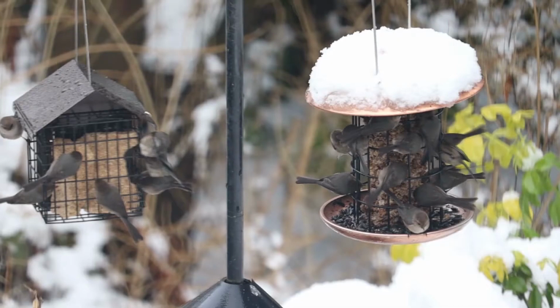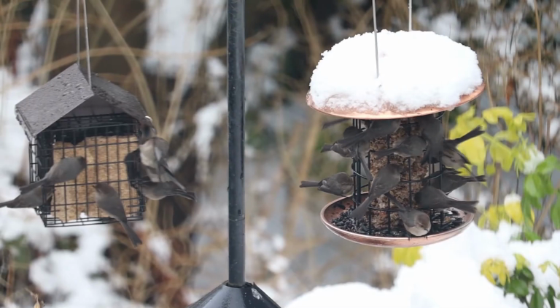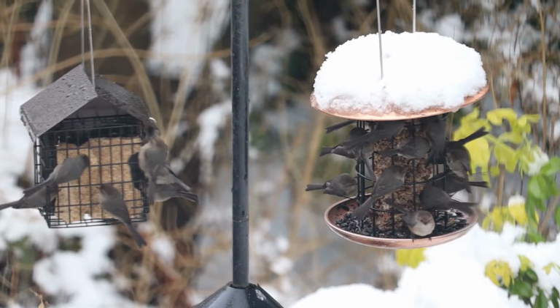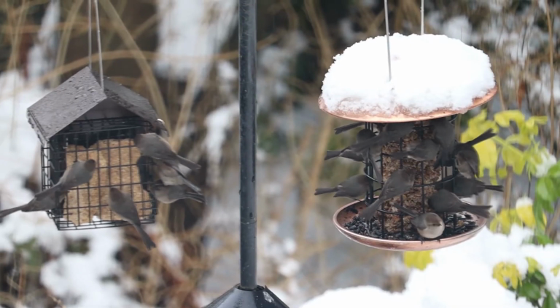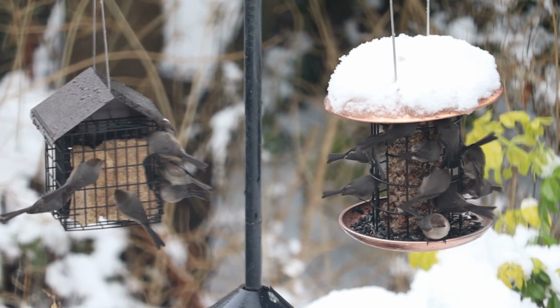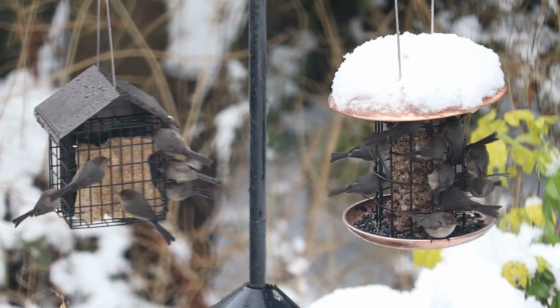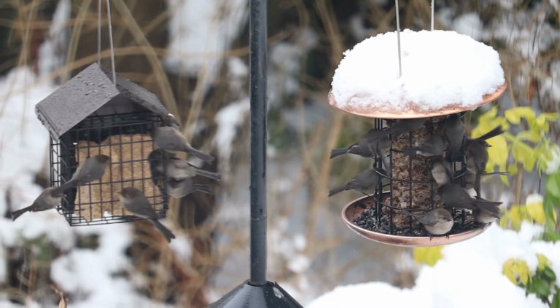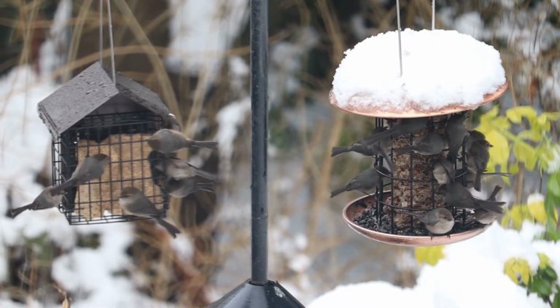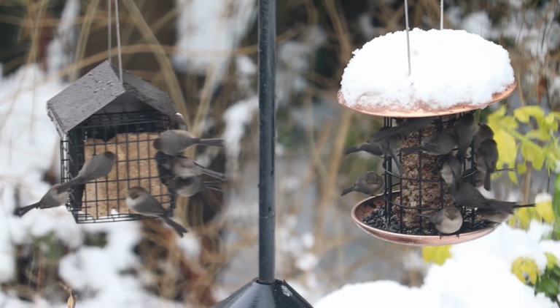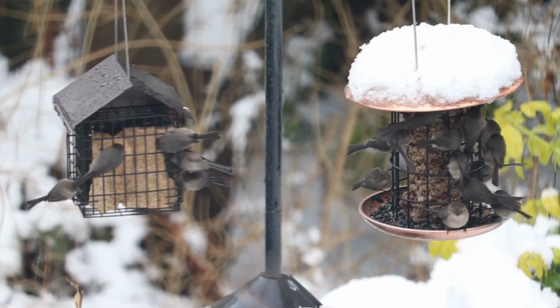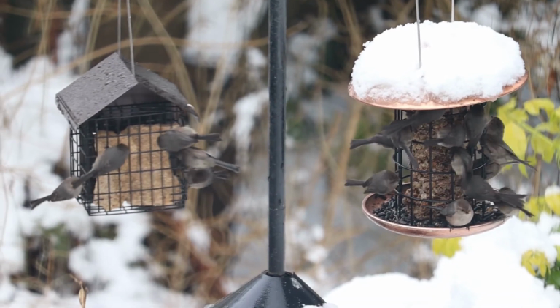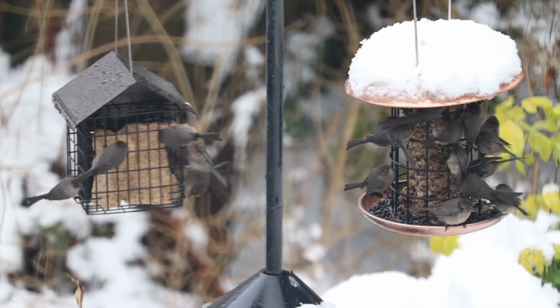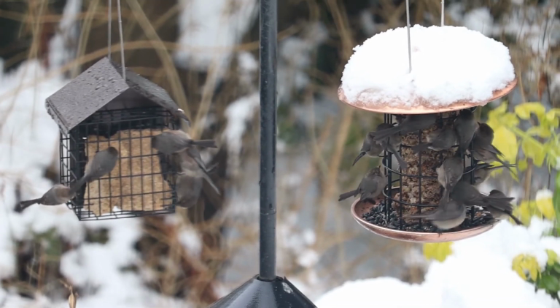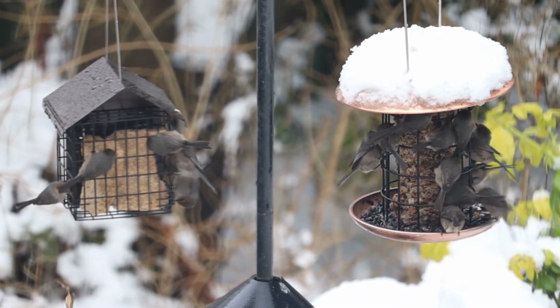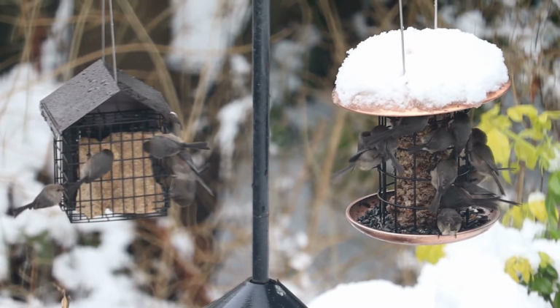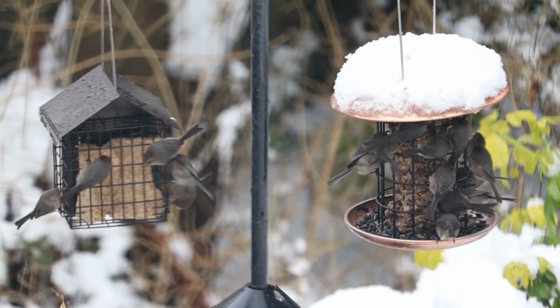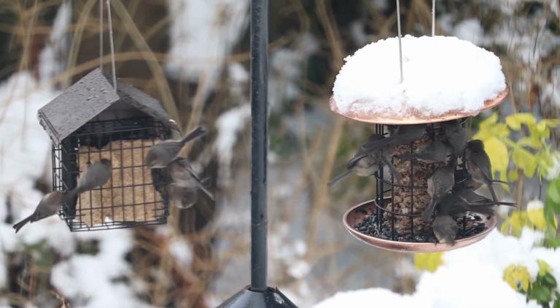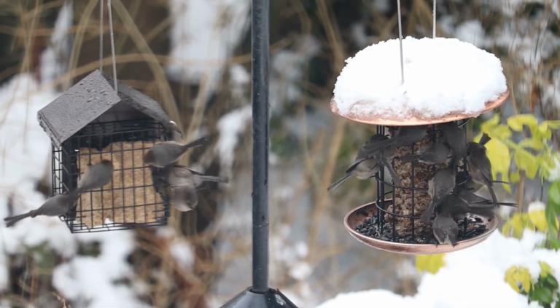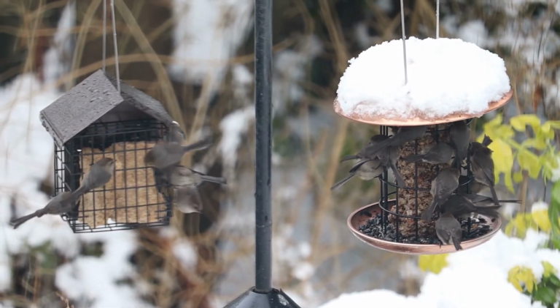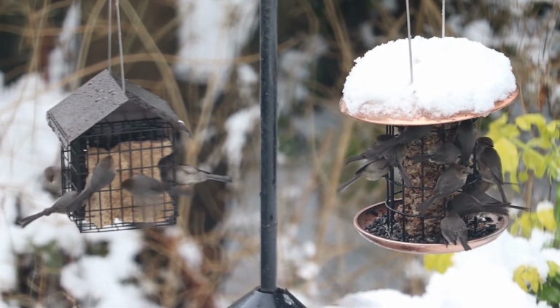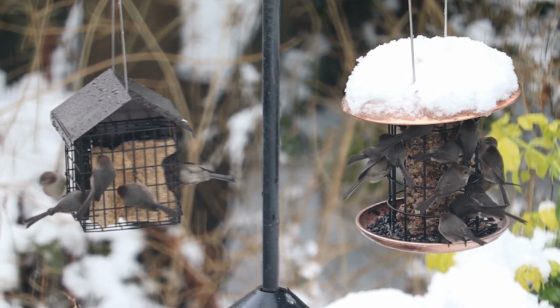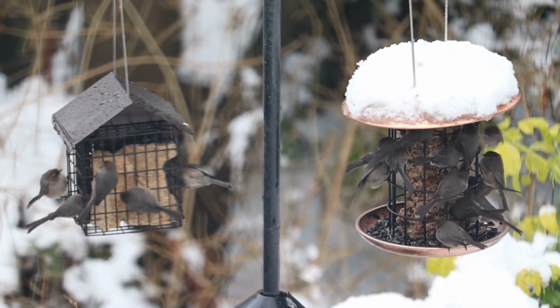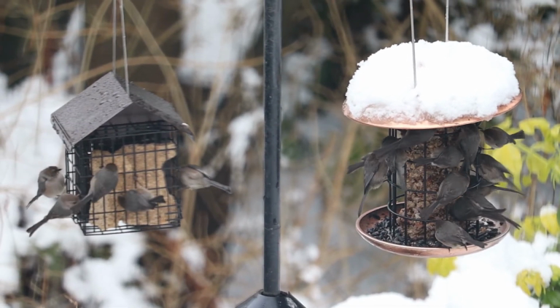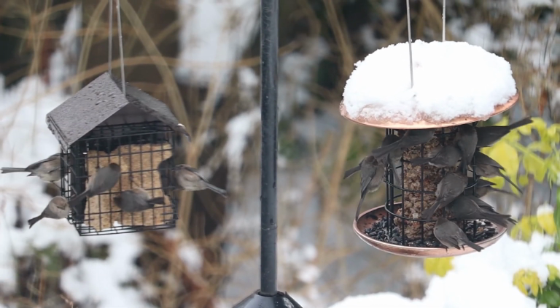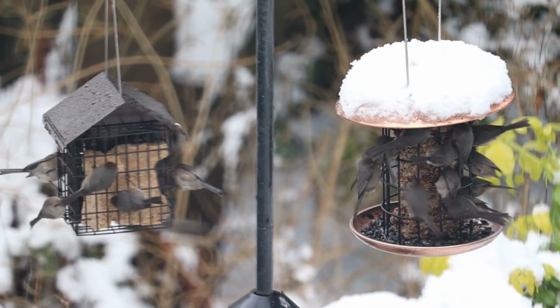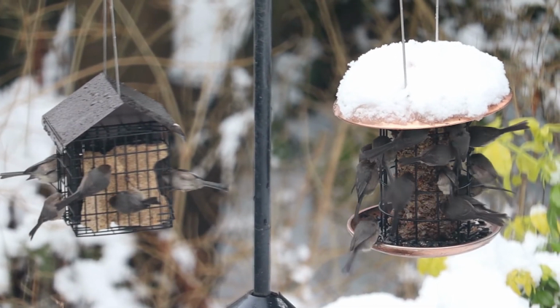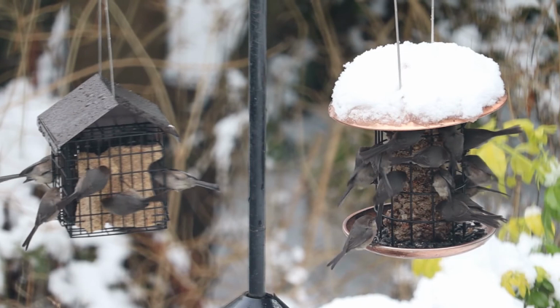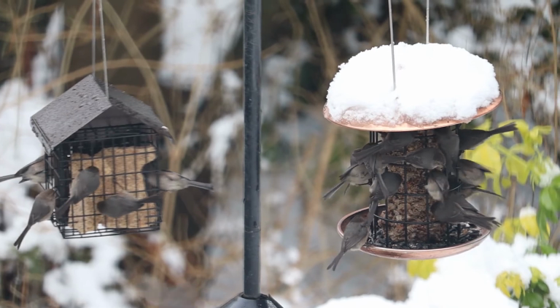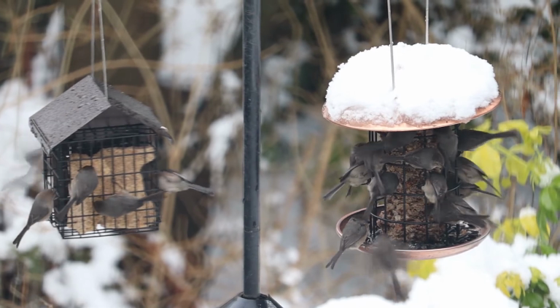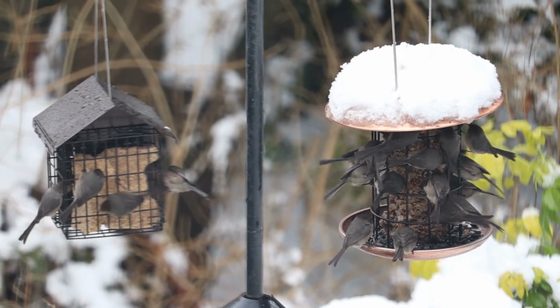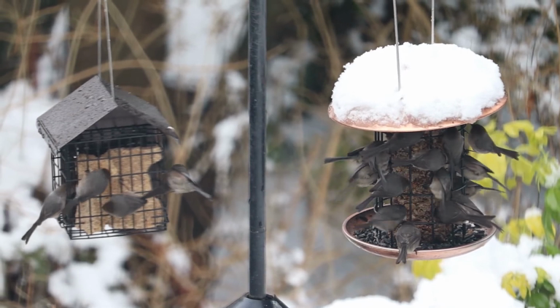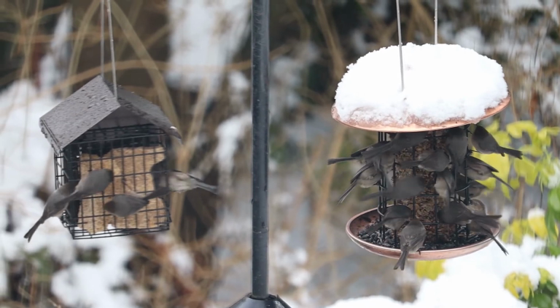Bush tits. You never see one bush tit — you always see a group of bush tits, and they just flow everywhere in a big group.